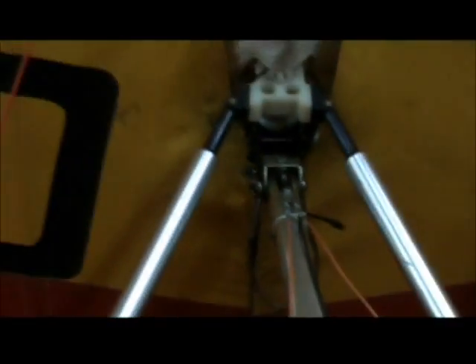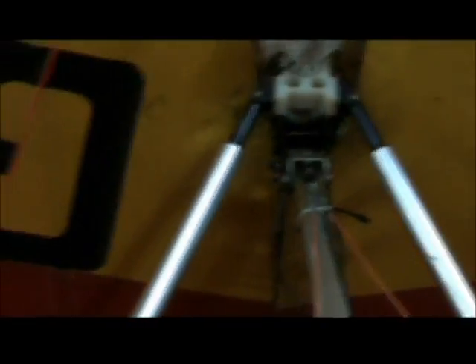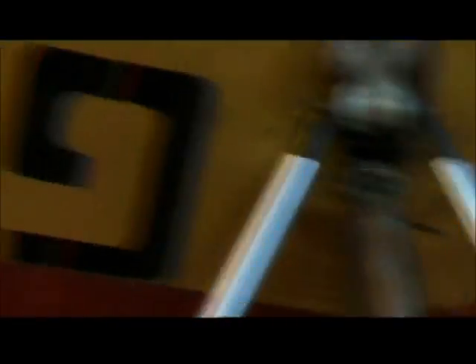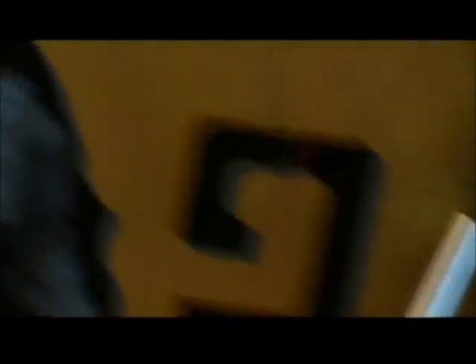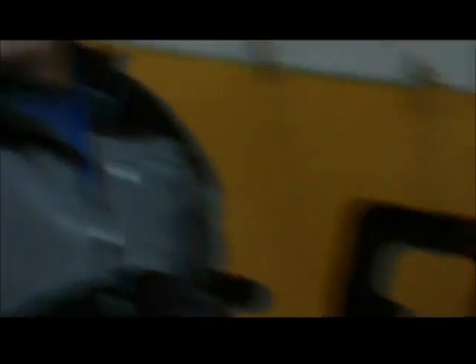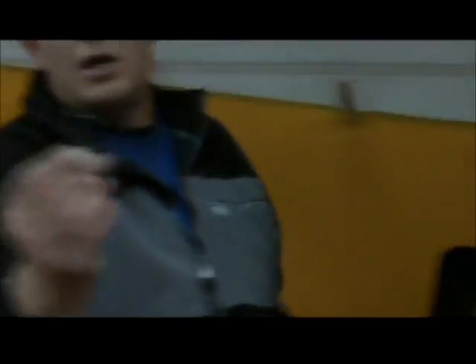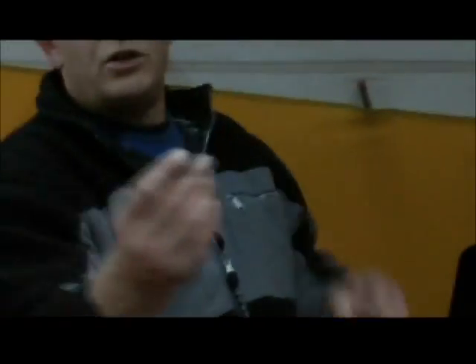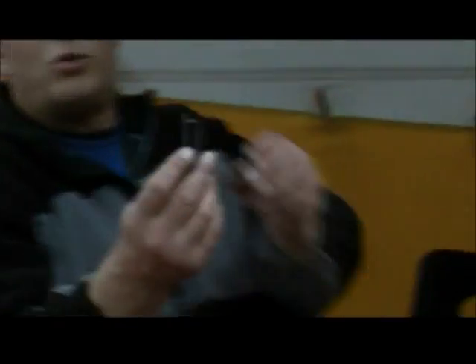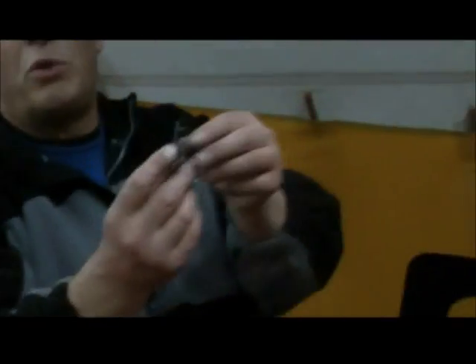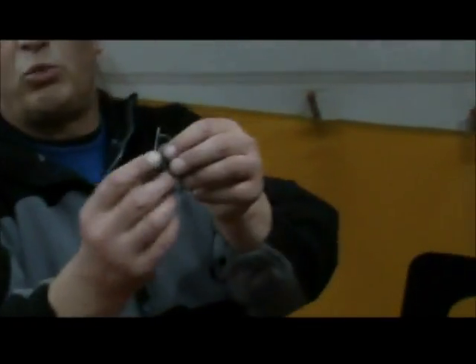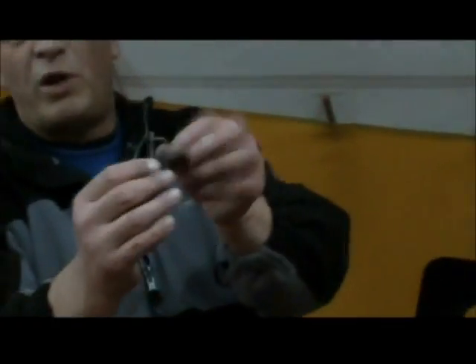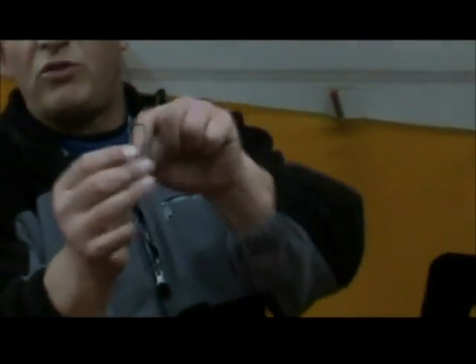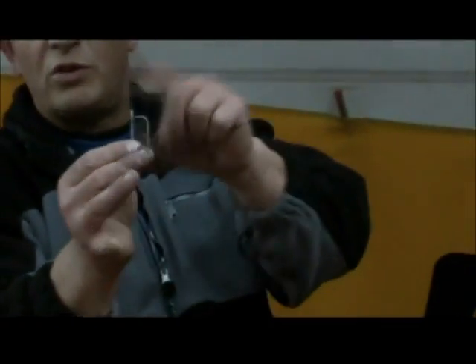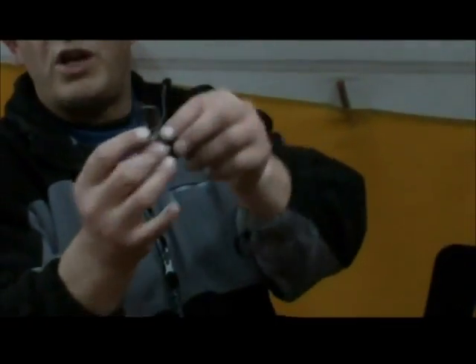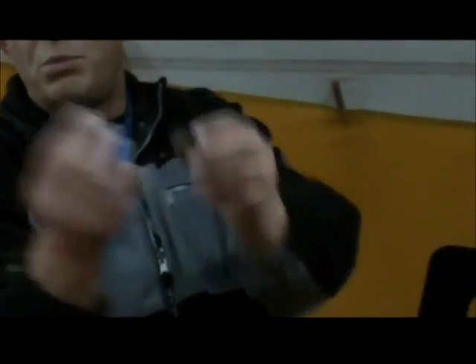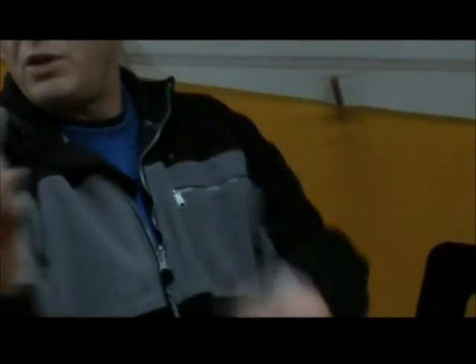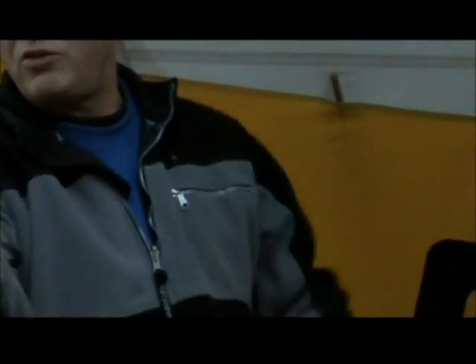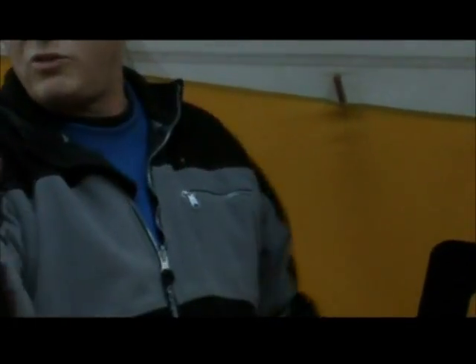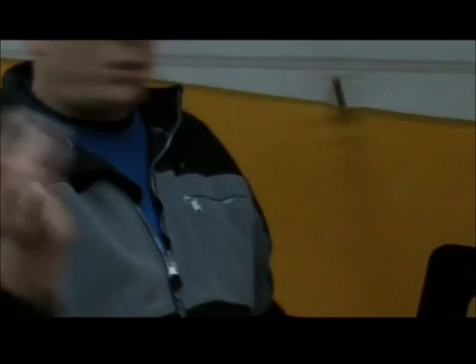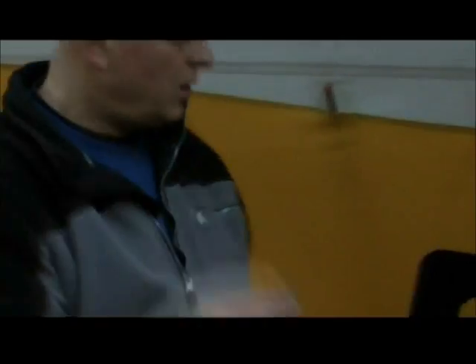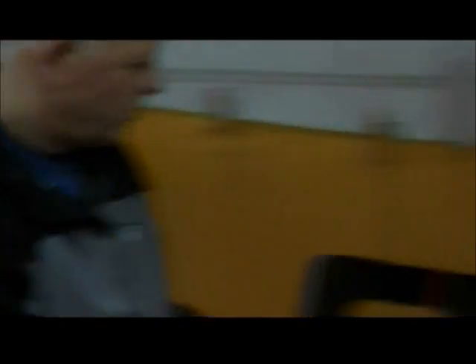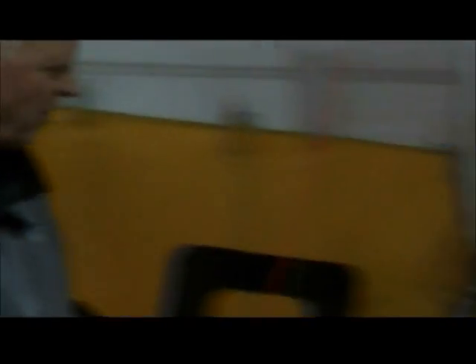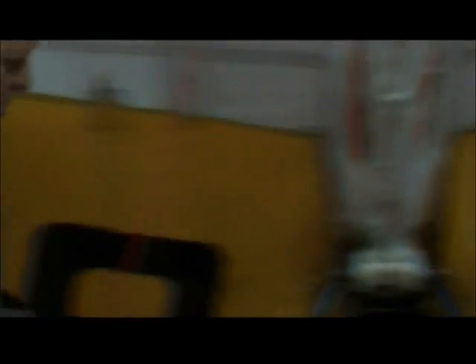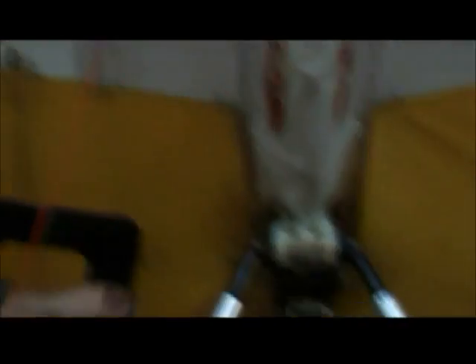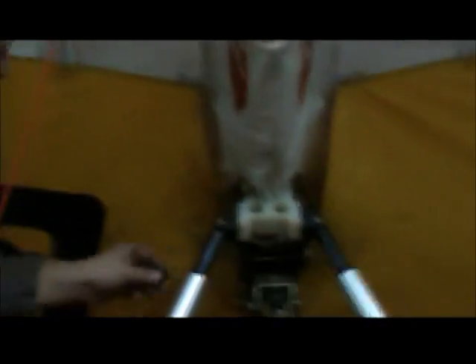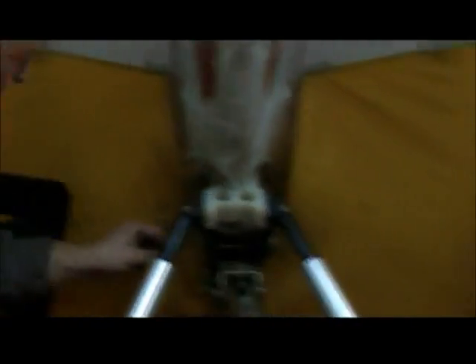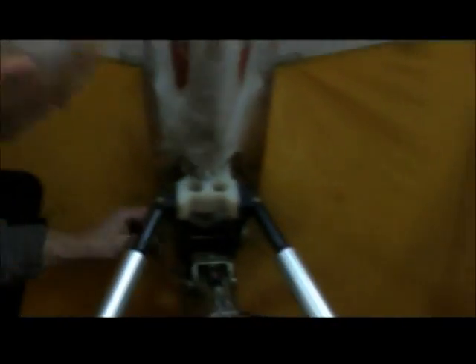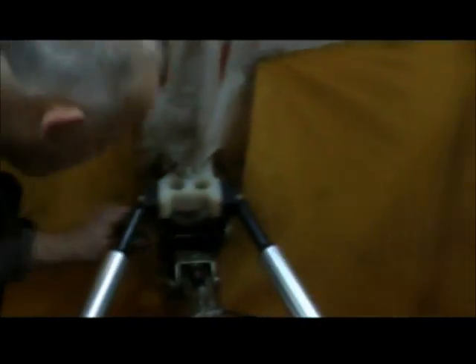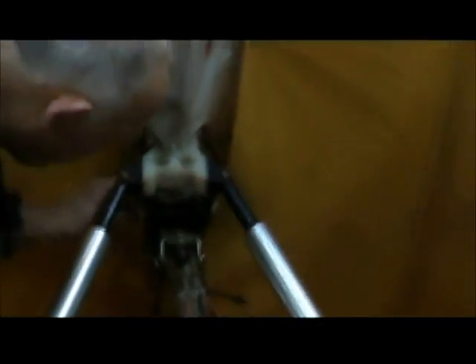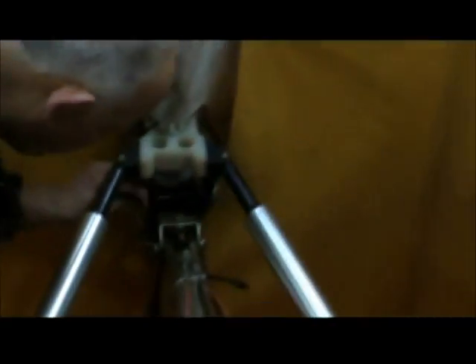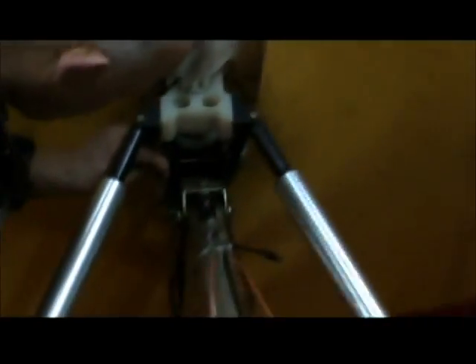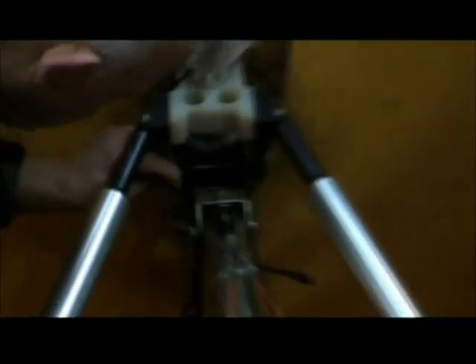The pin. Not modern ones — they're a ring. But this is a safety pin type thing that works just as well.